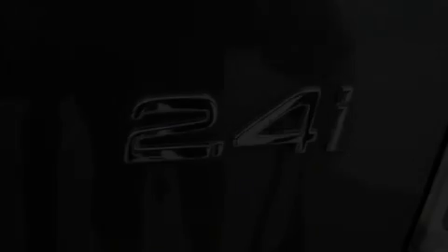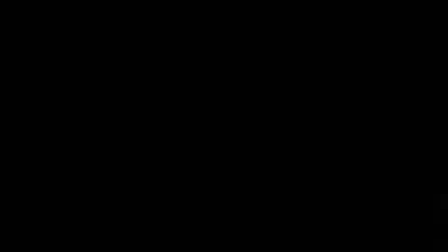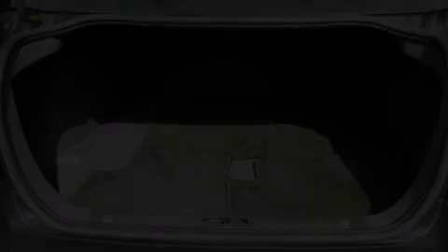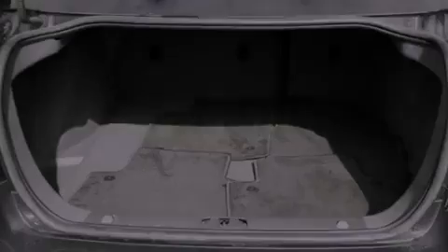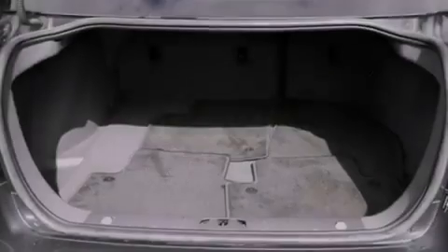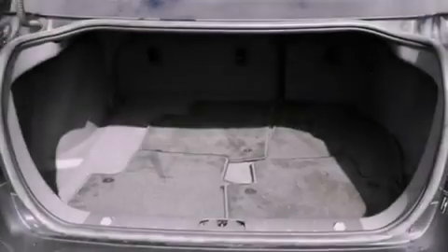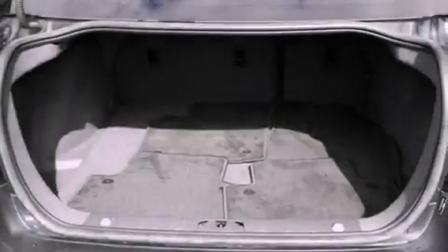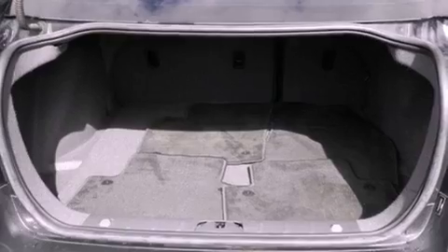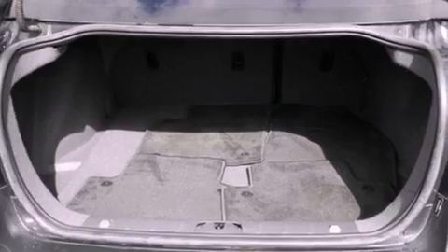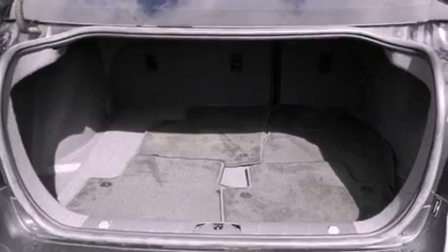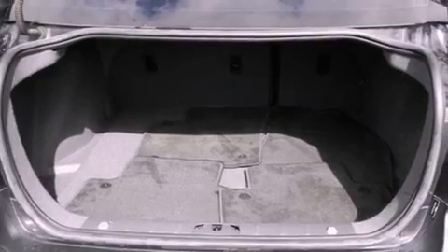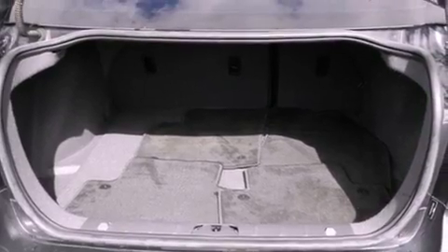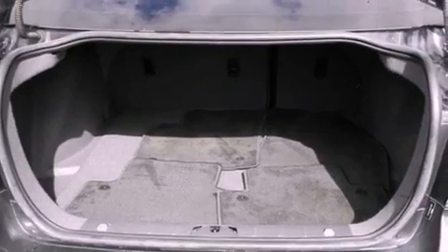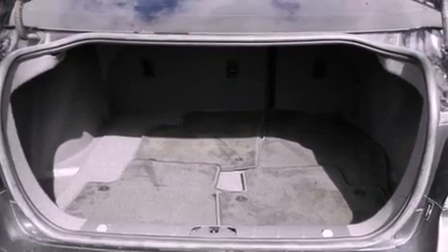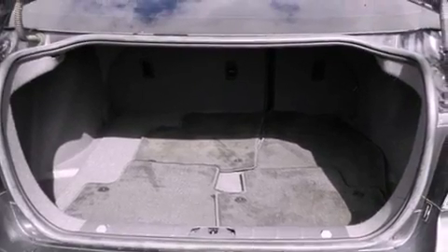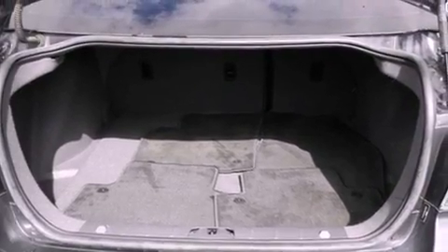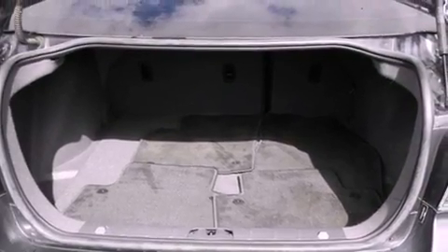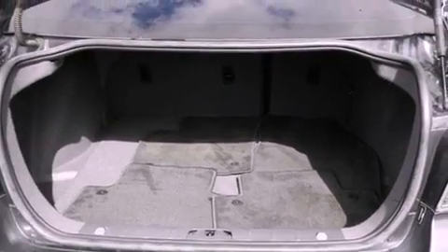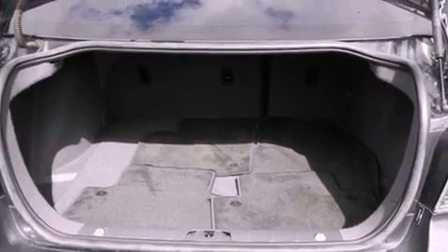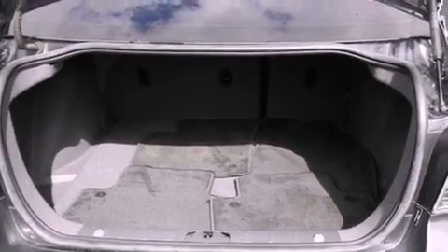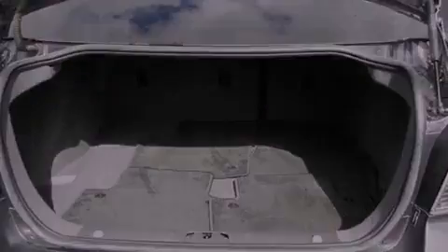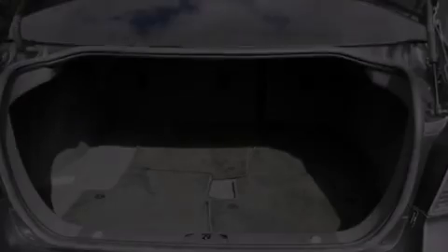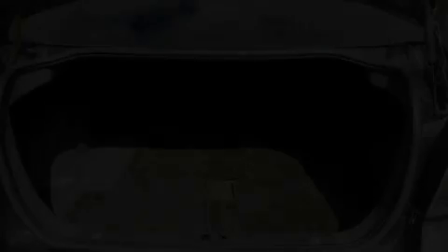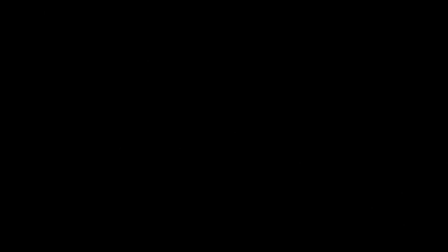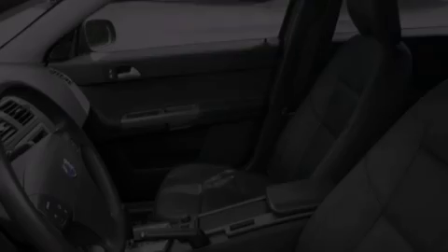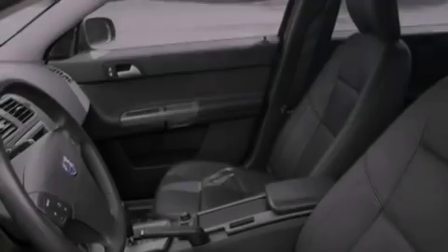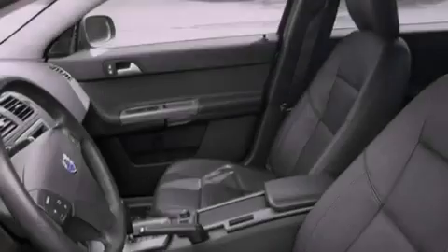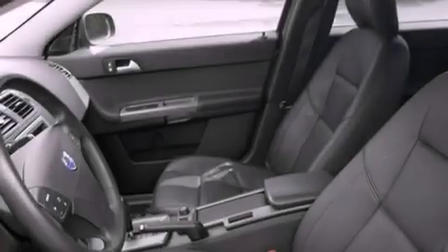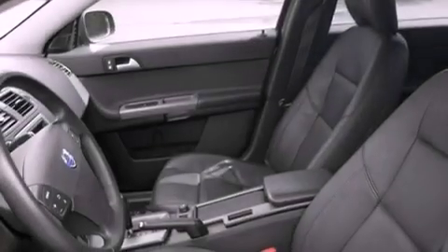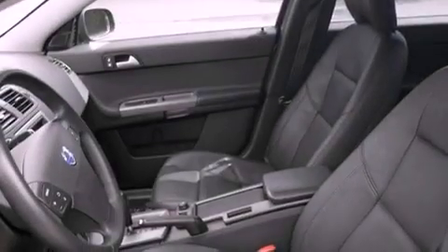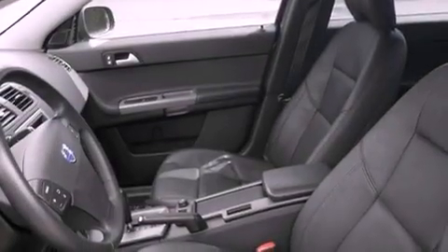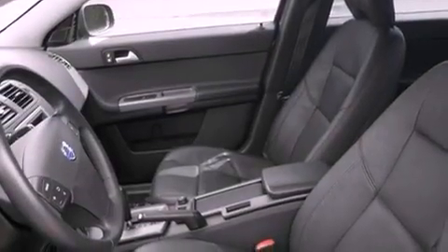Additional features include a security system, fog lamps, an anti-lock braking system, a folding second row, and cruise control.